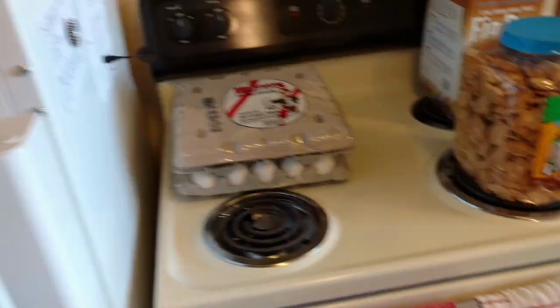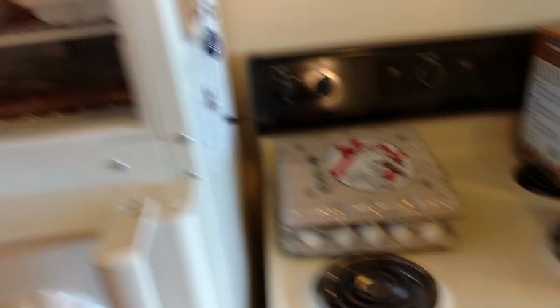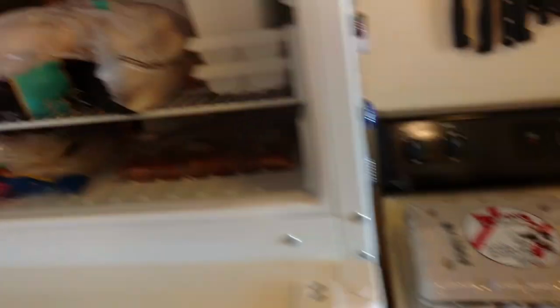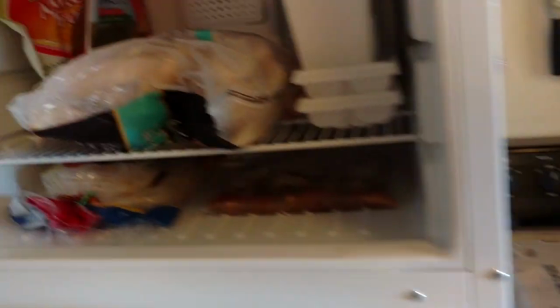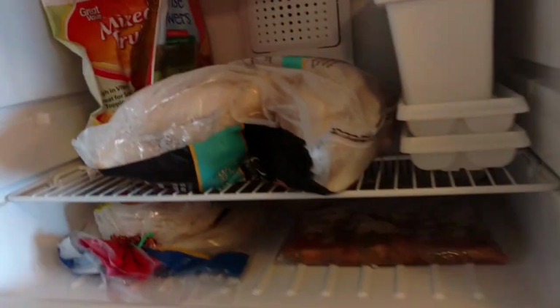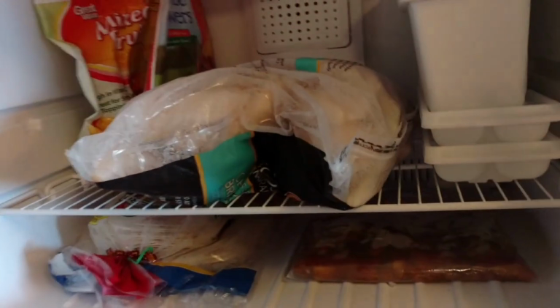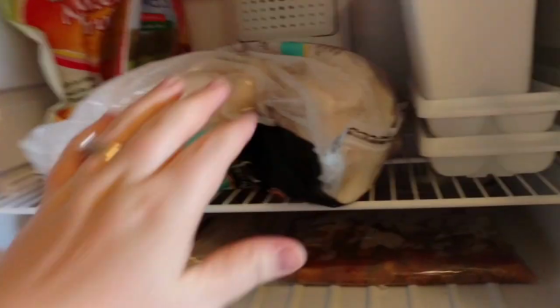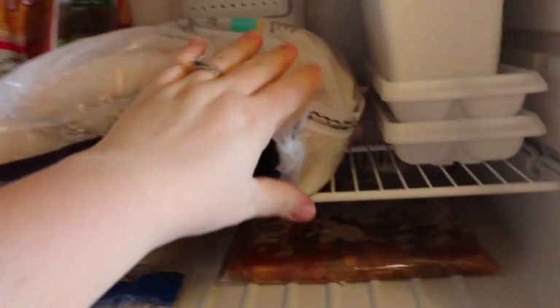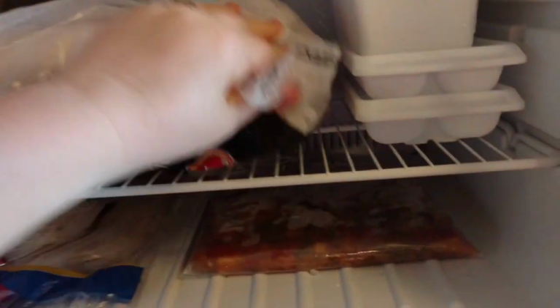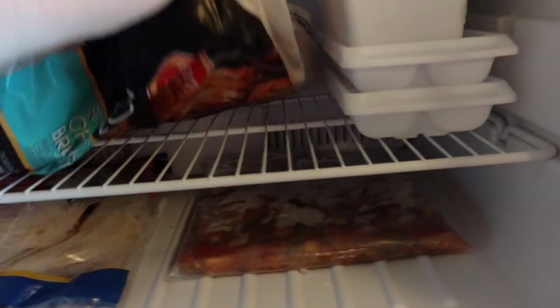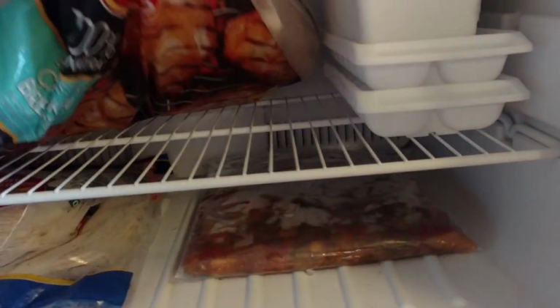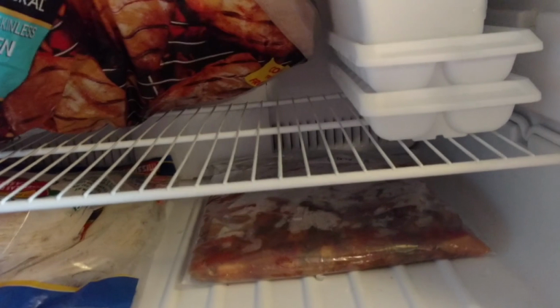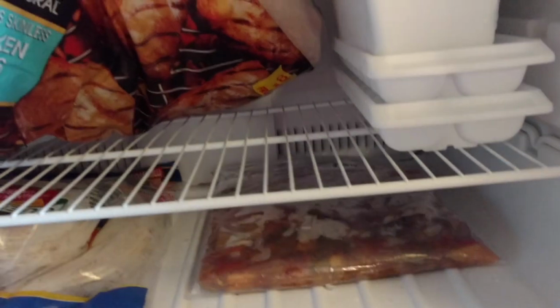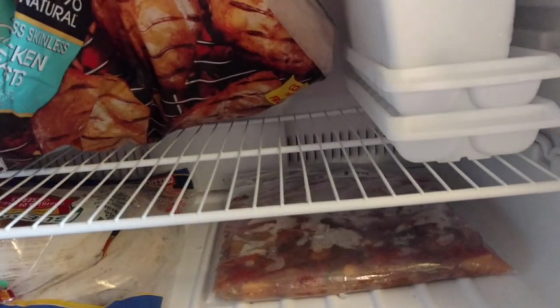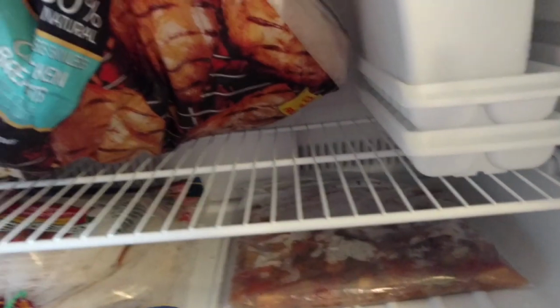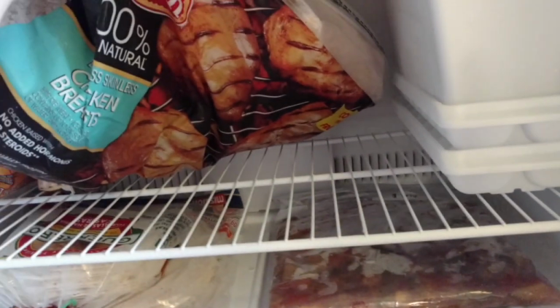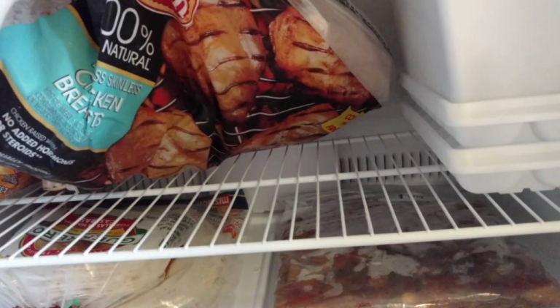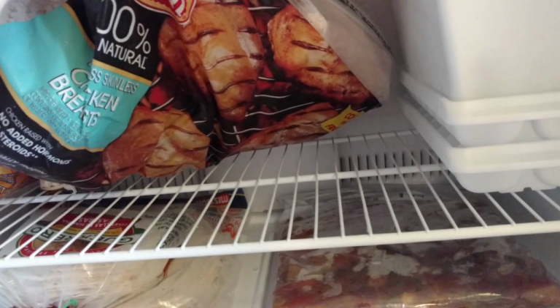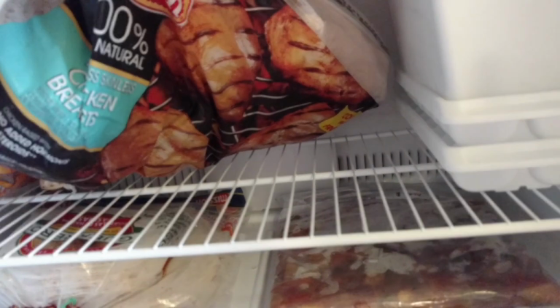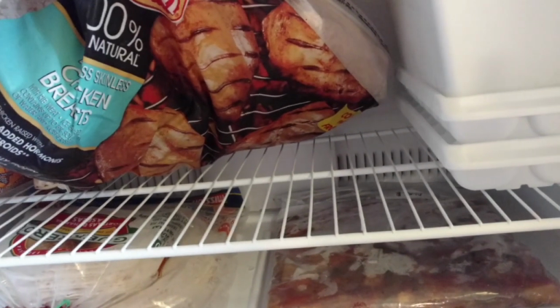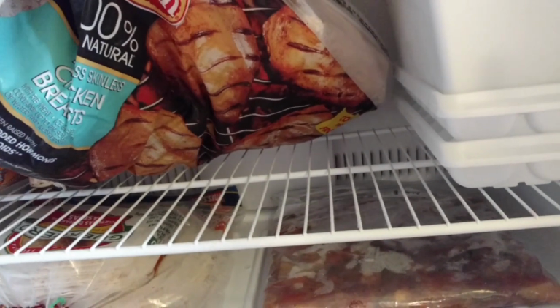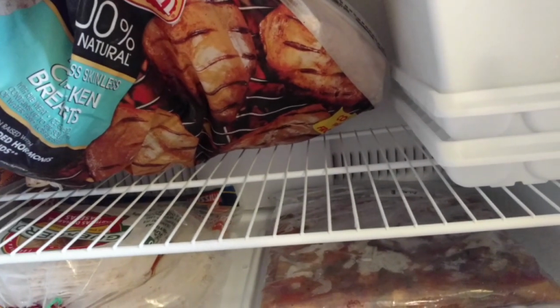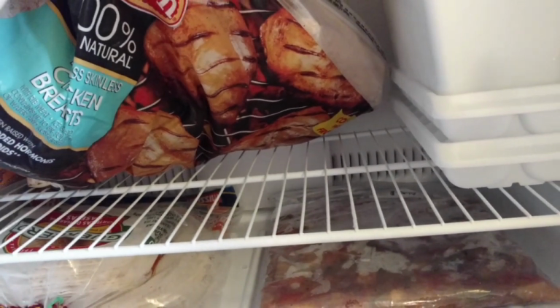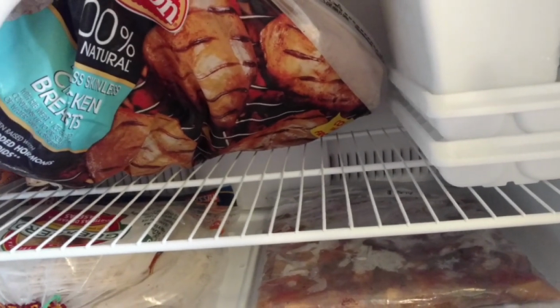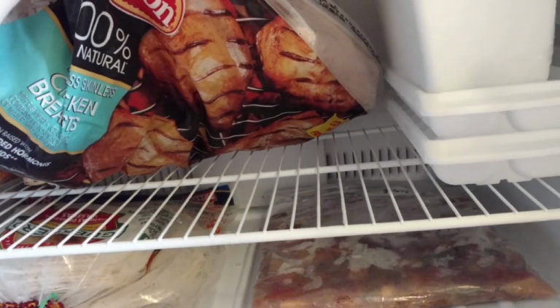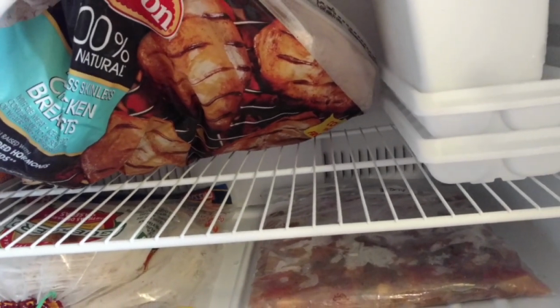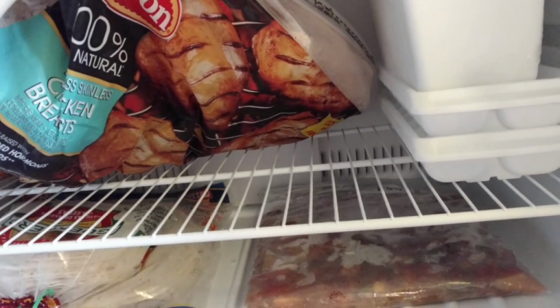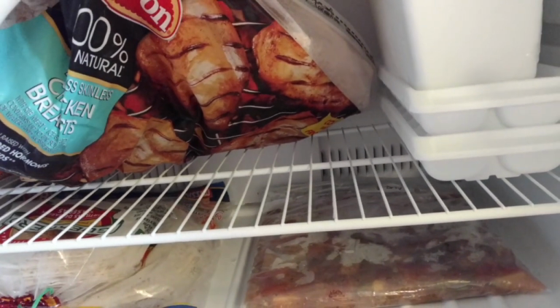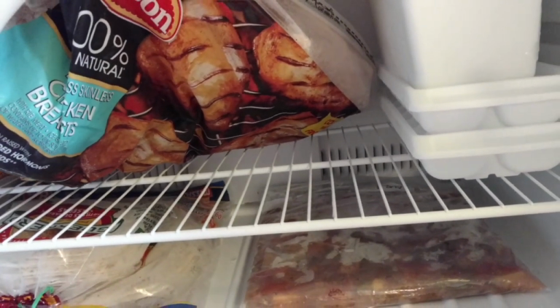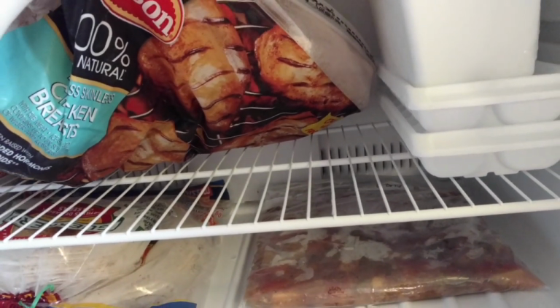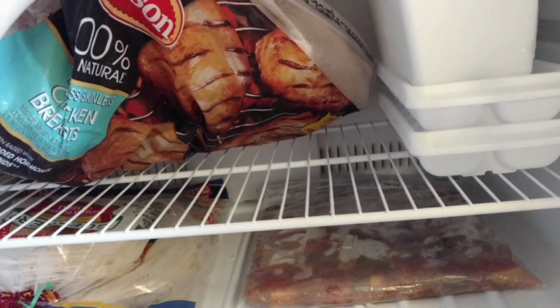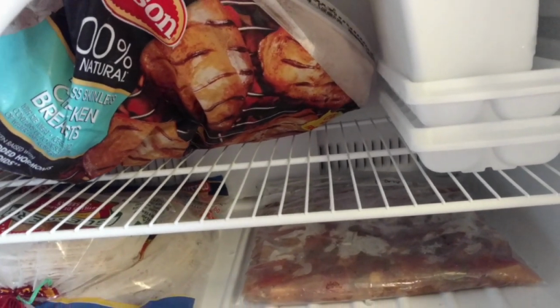In here we have a big thing of the boneless skinless chicken breast — this was $19.99.